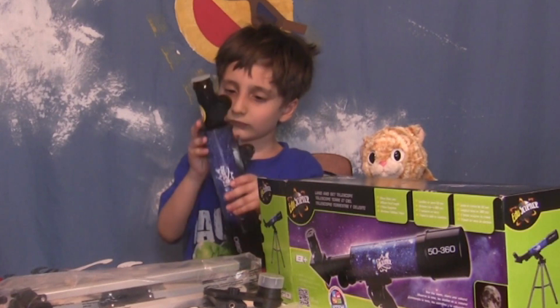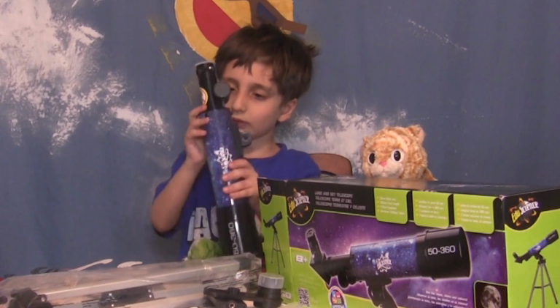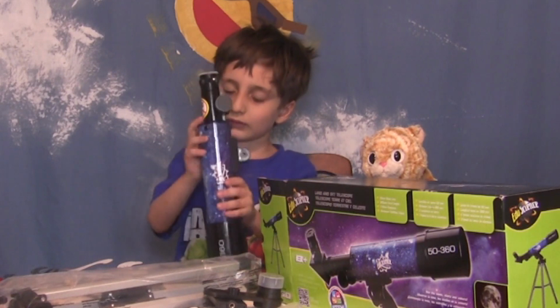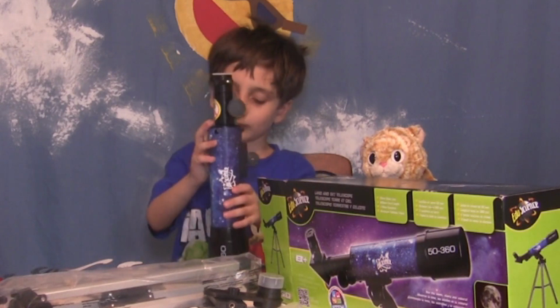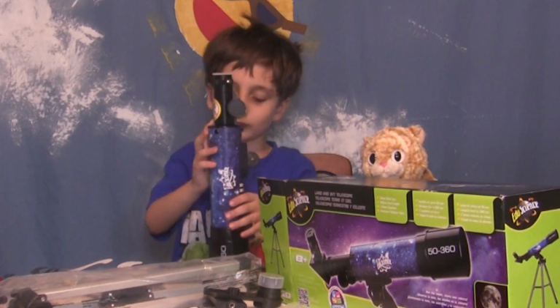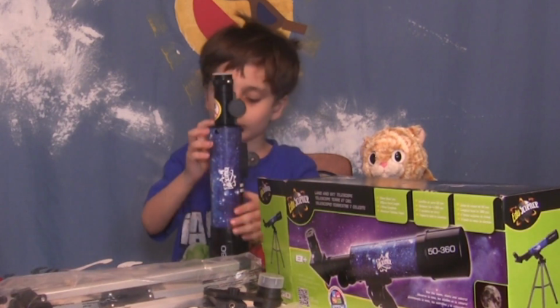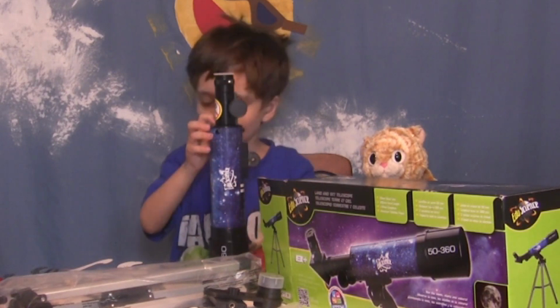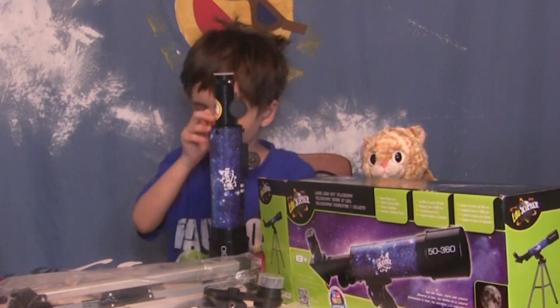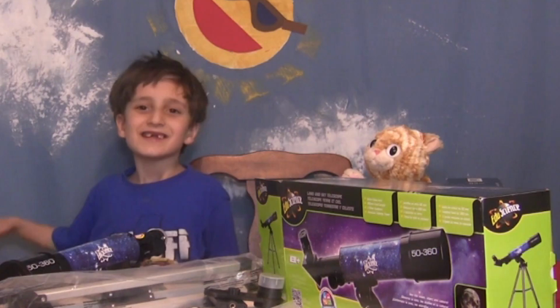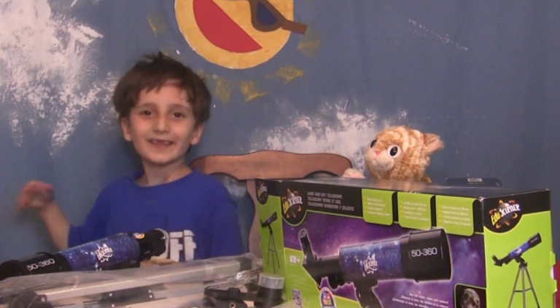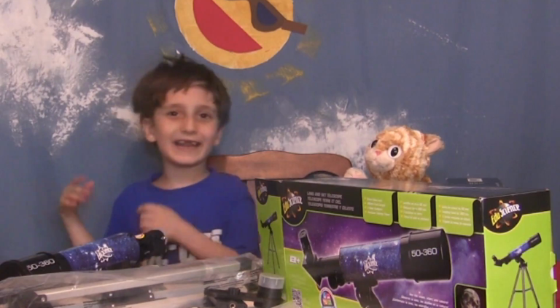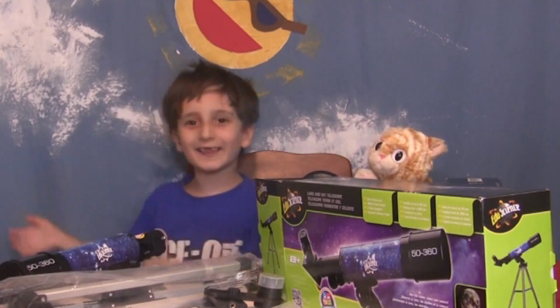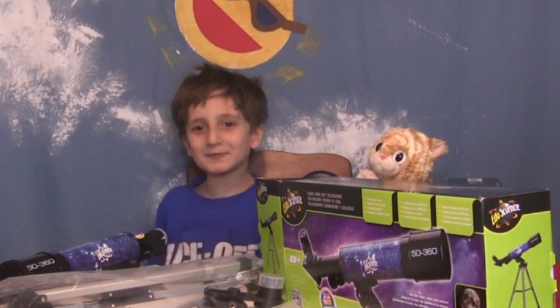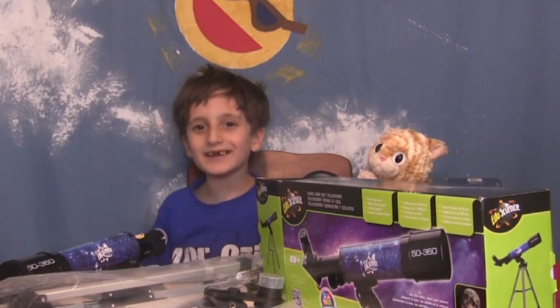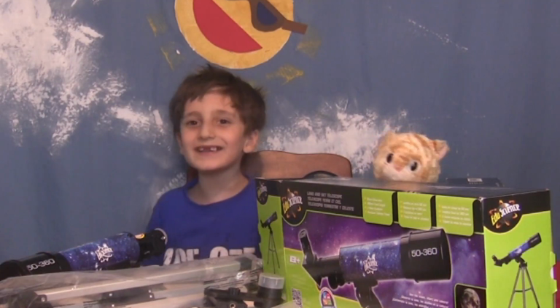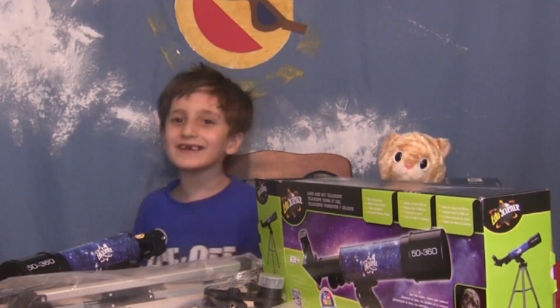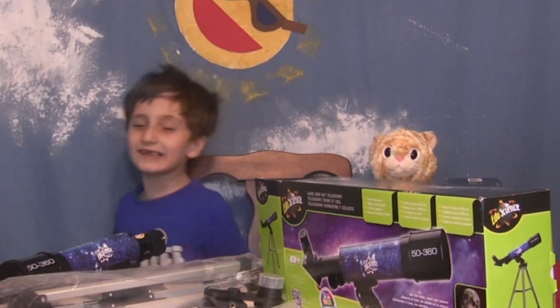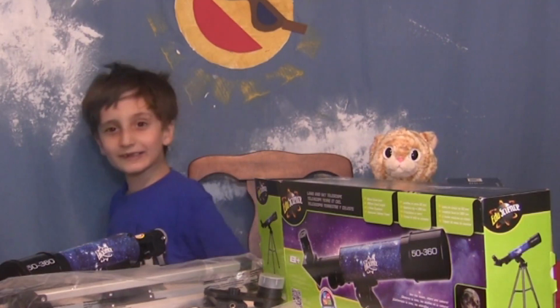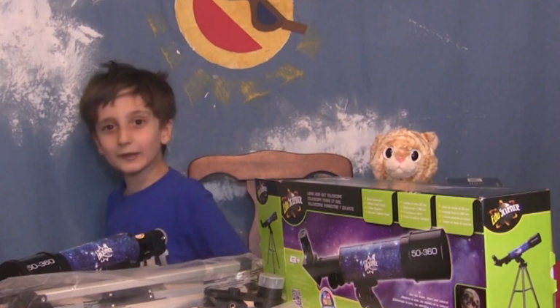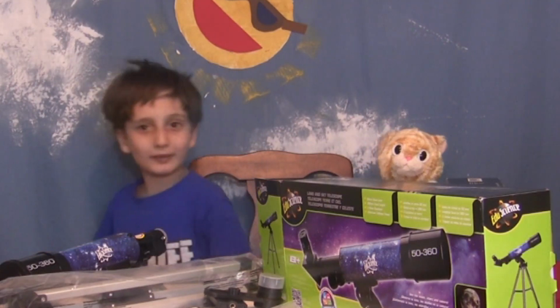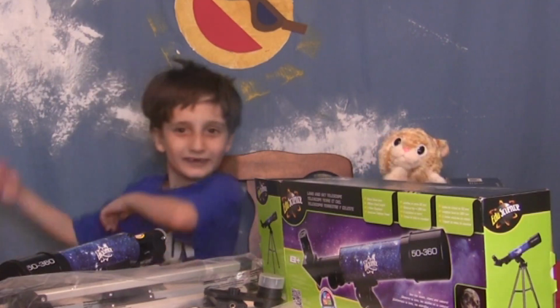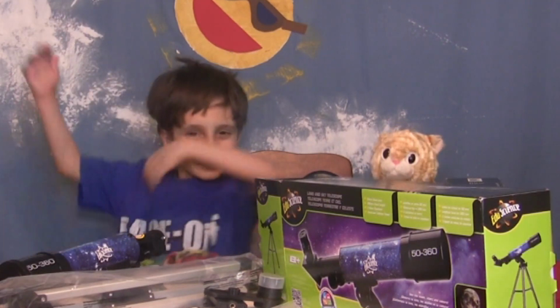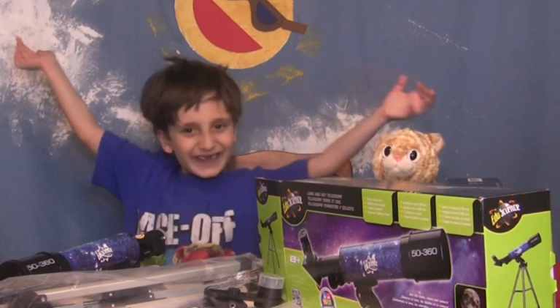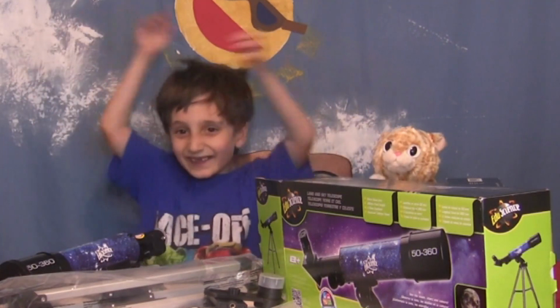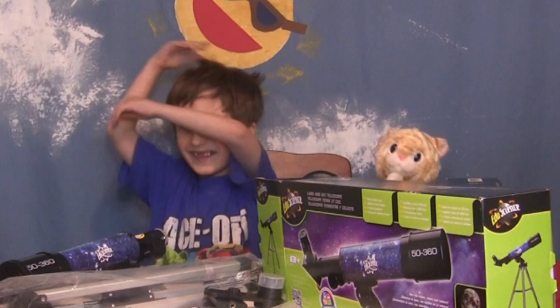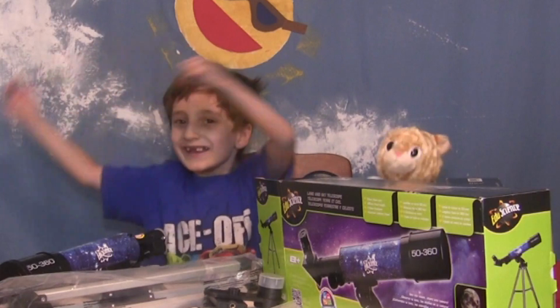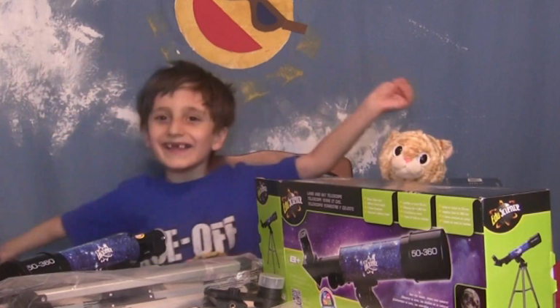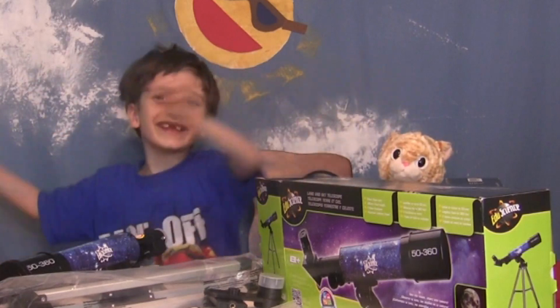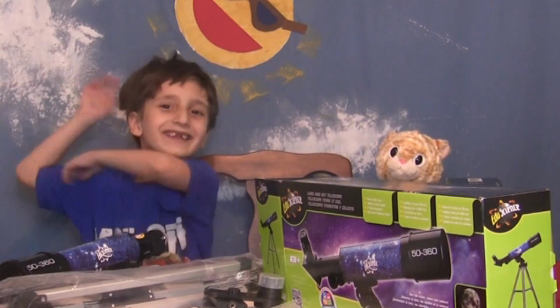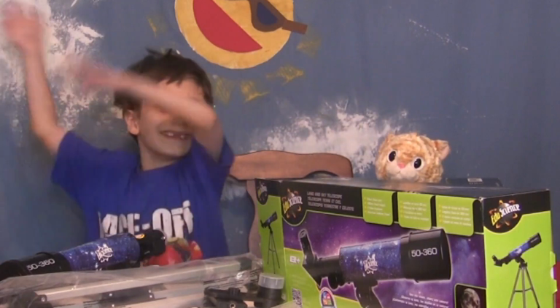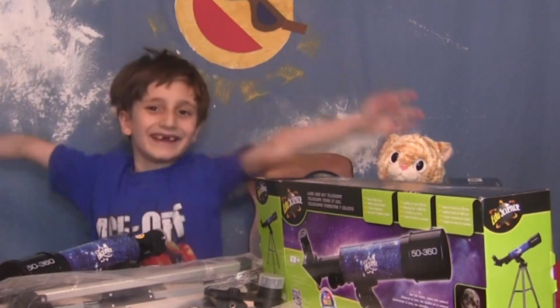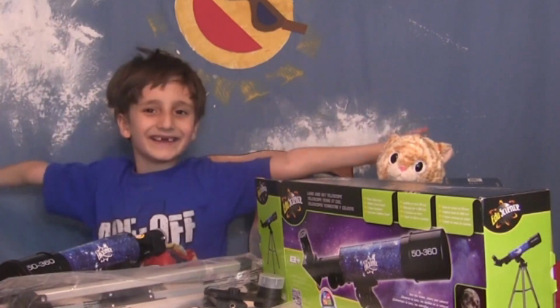Stay safe during the eclipse! Kids! You can do it!